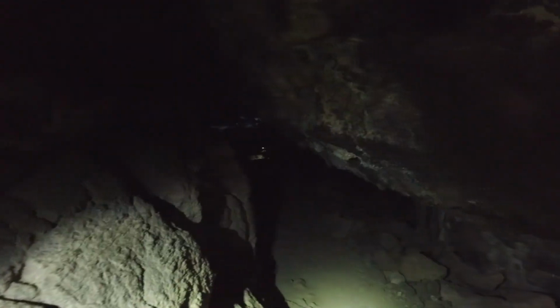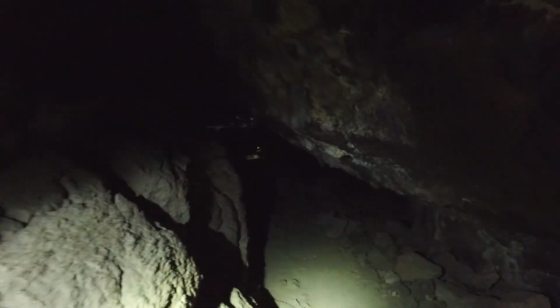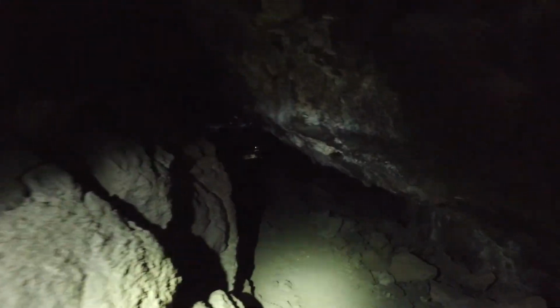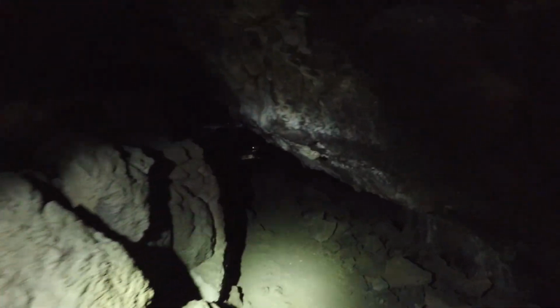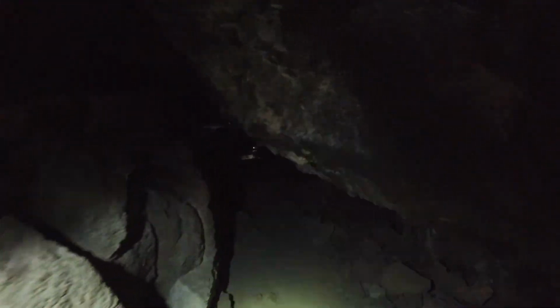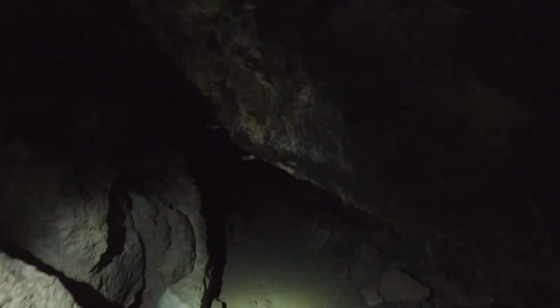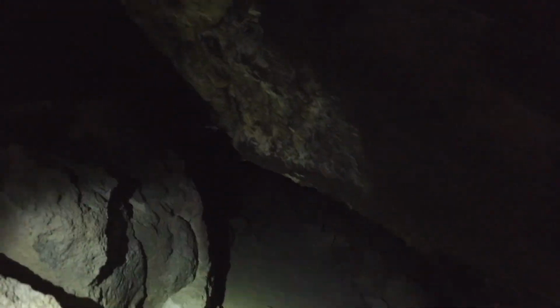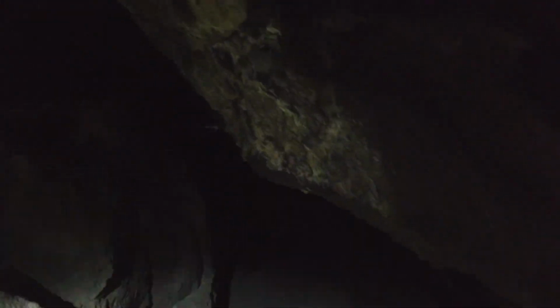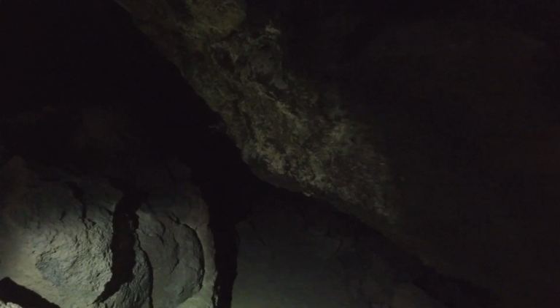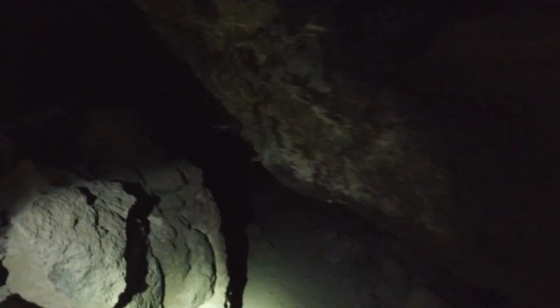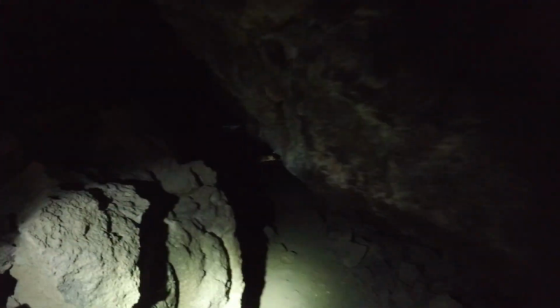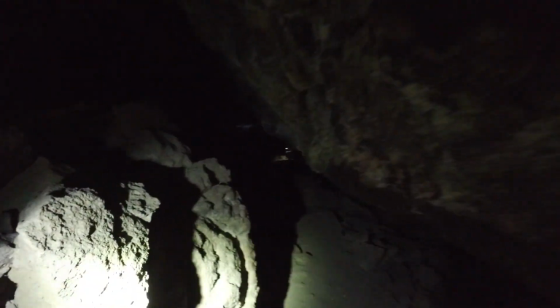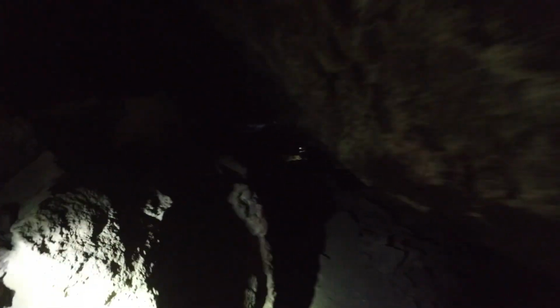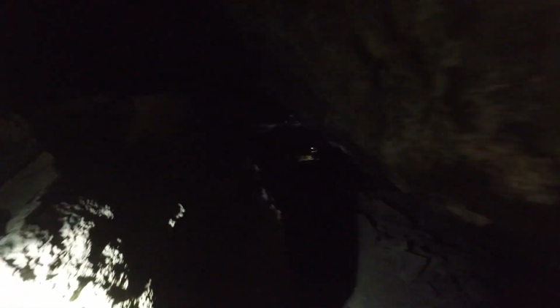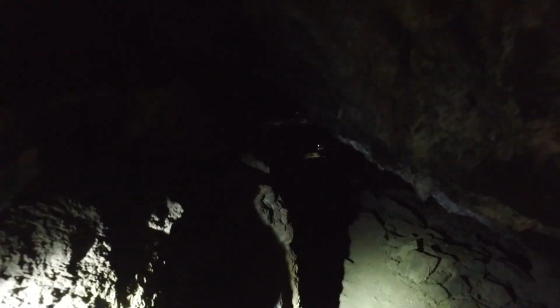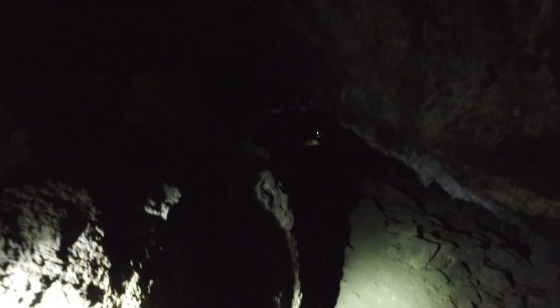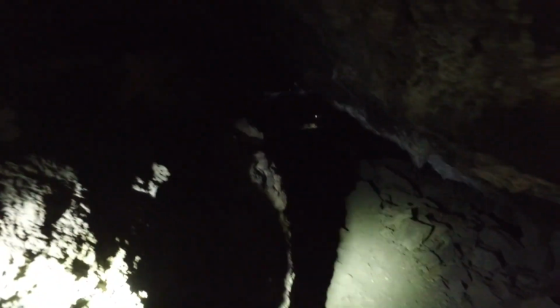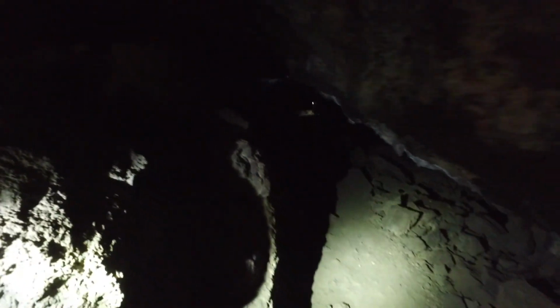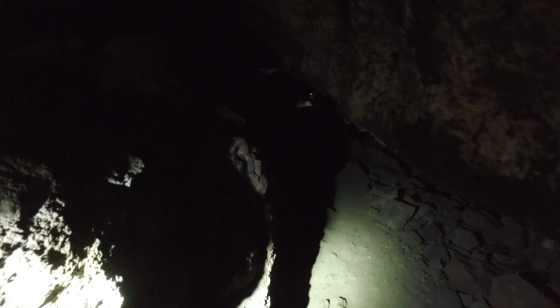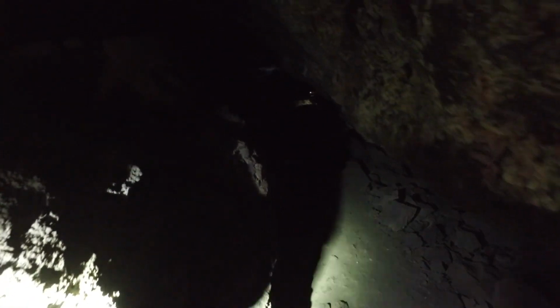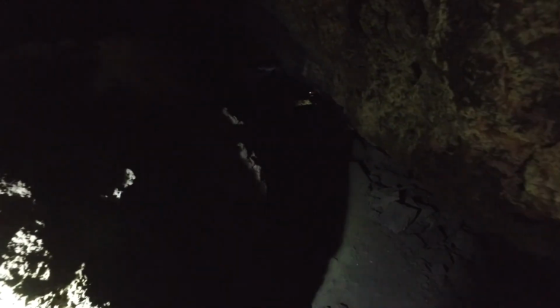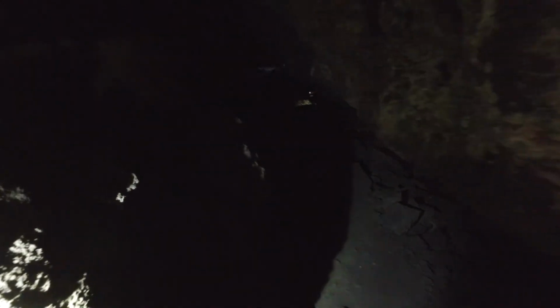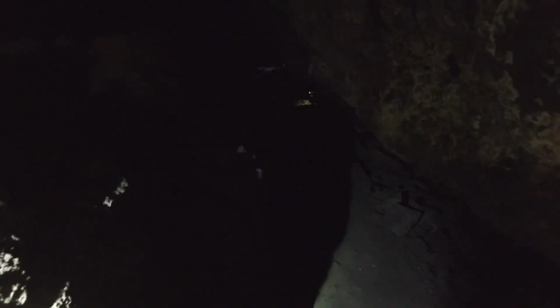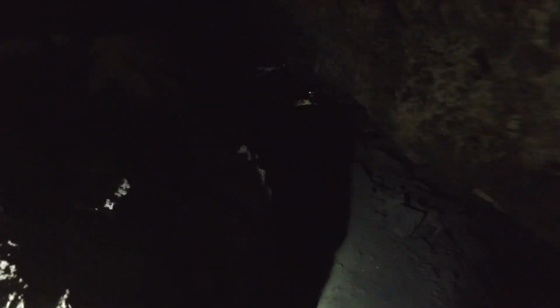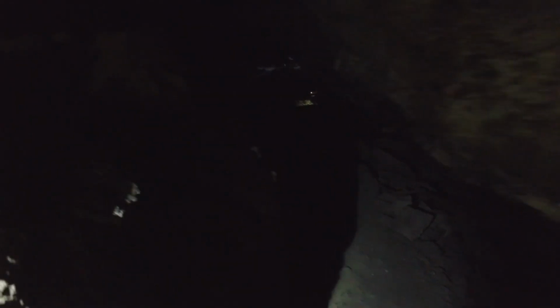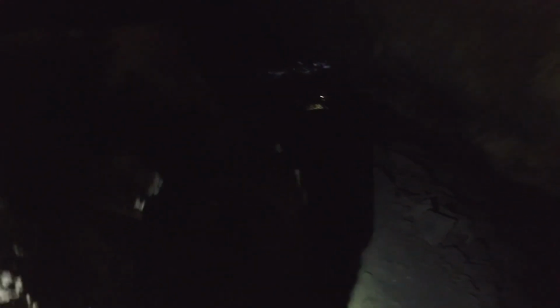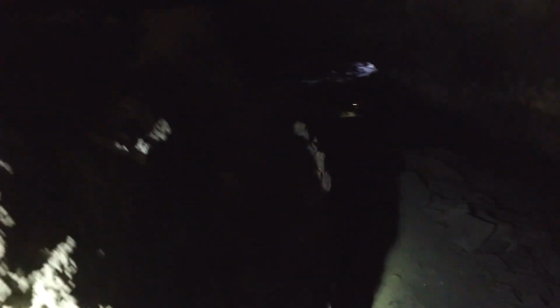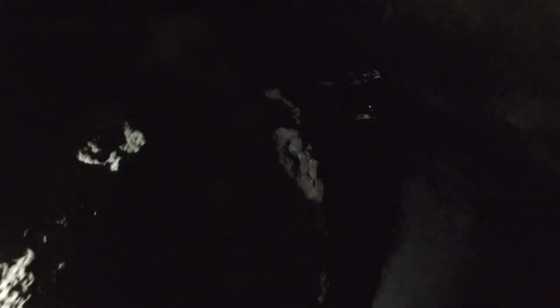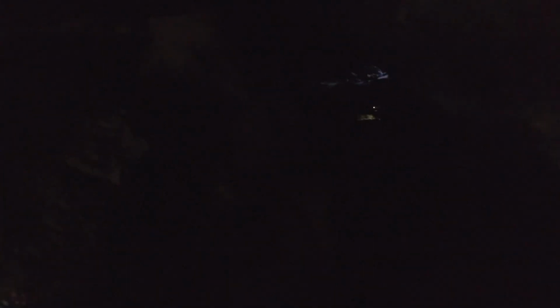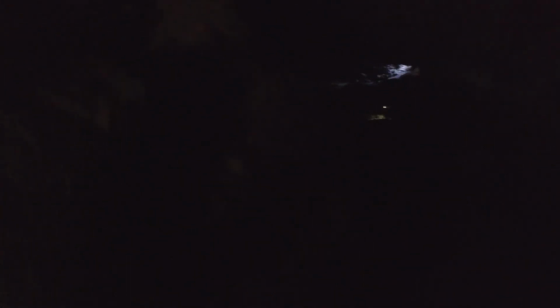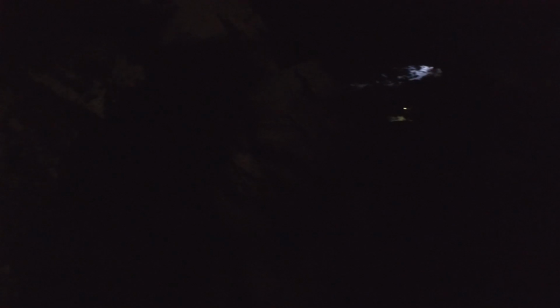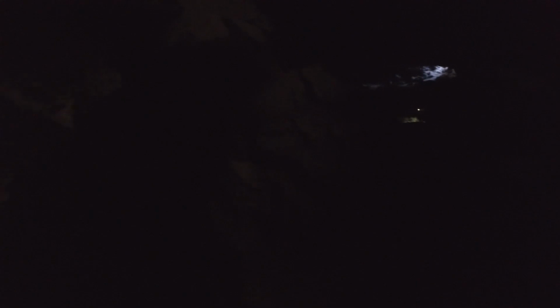Navigating the lava tubes with a cumbersome backpack filled with camera equipment was a bit of an ordeal, but I managed to sneak through some pretty tight gaps and cracks.